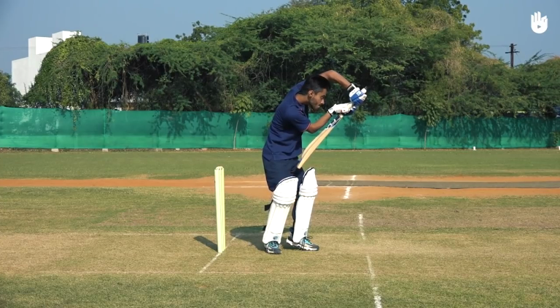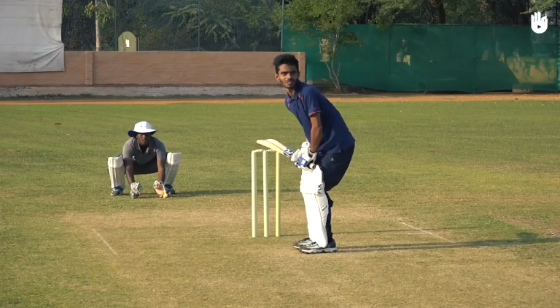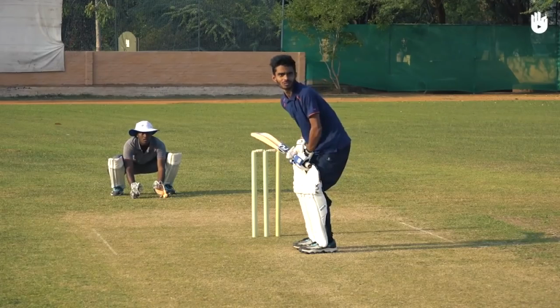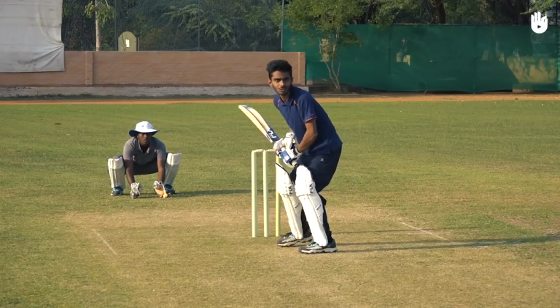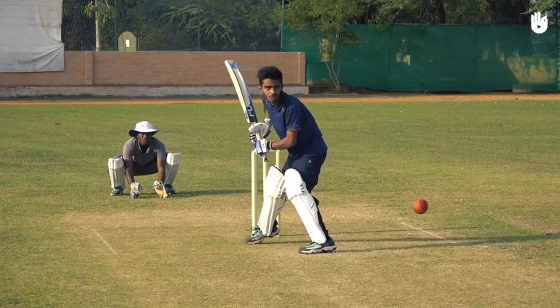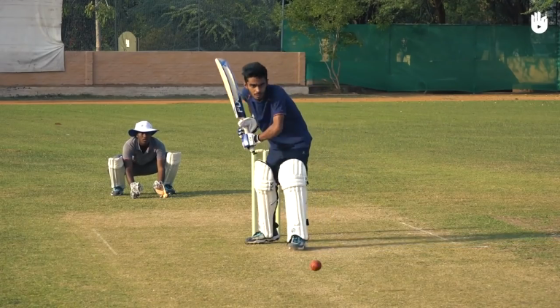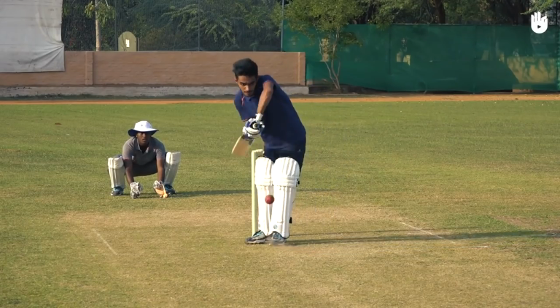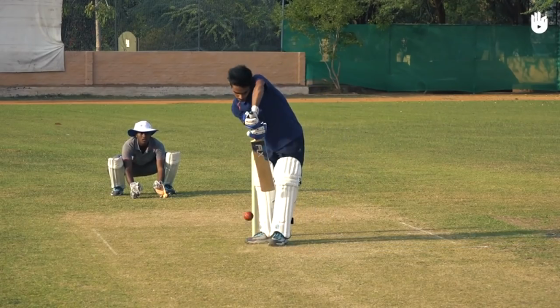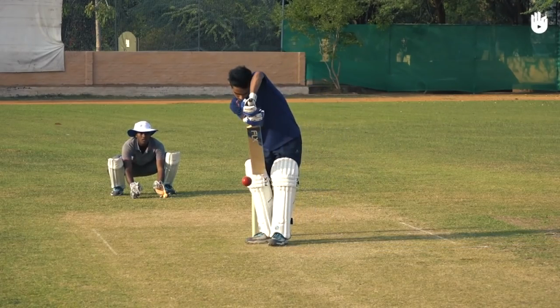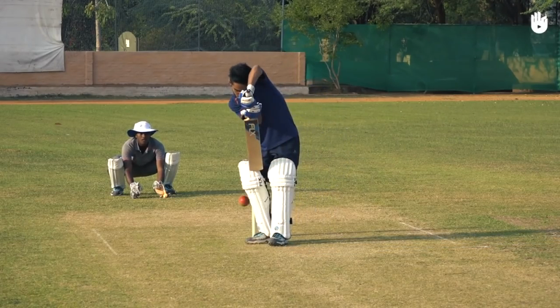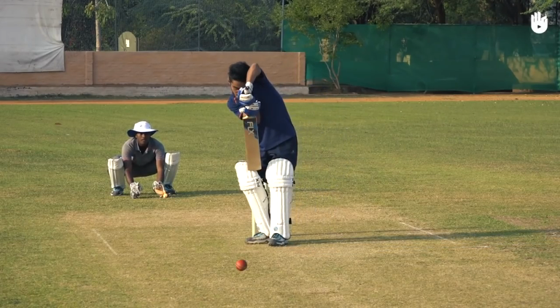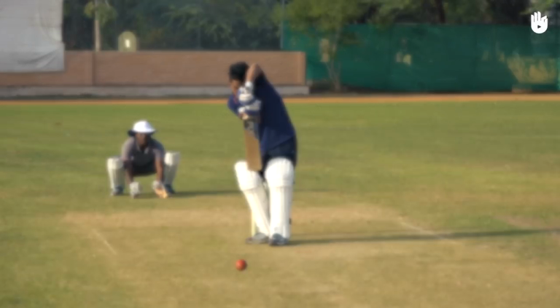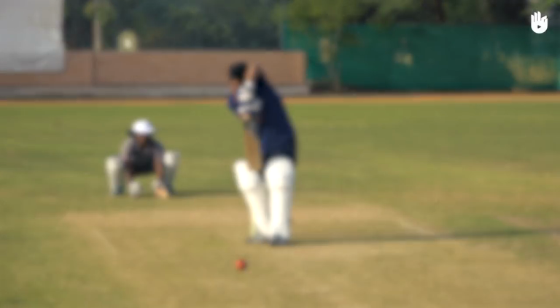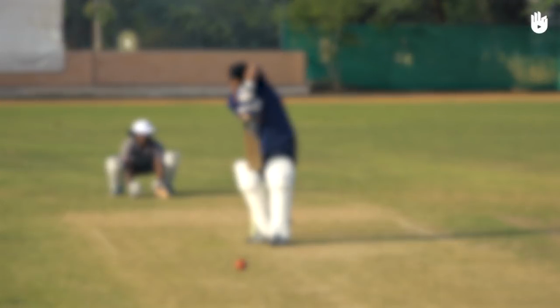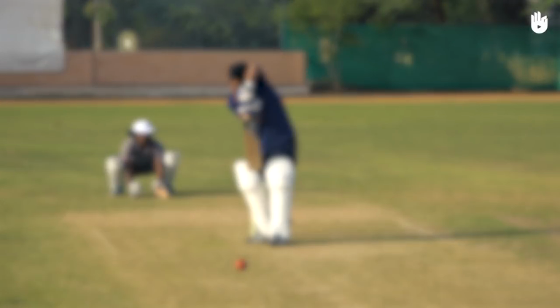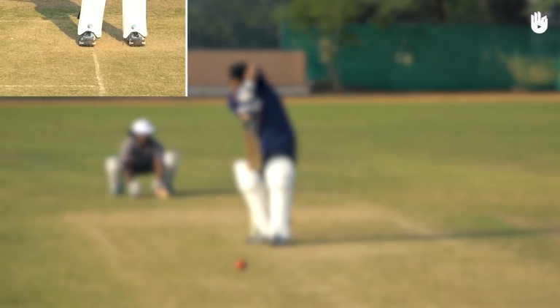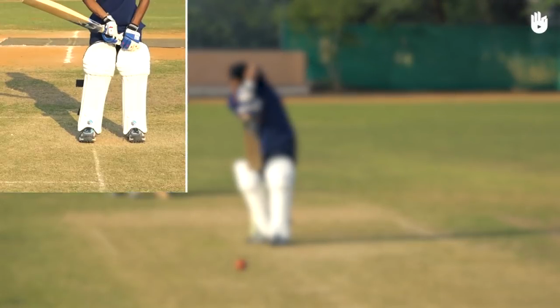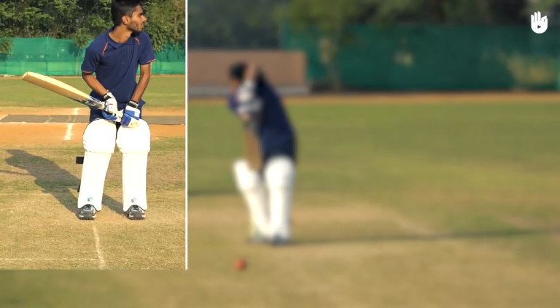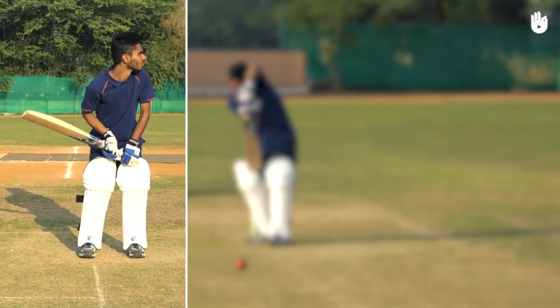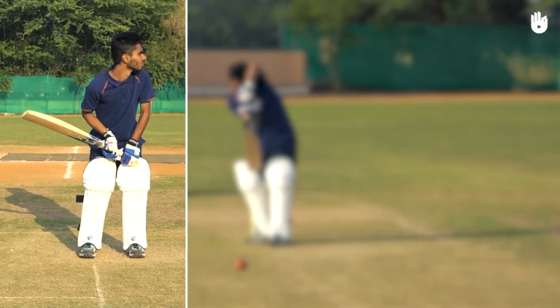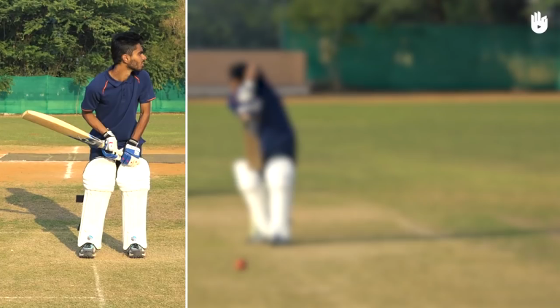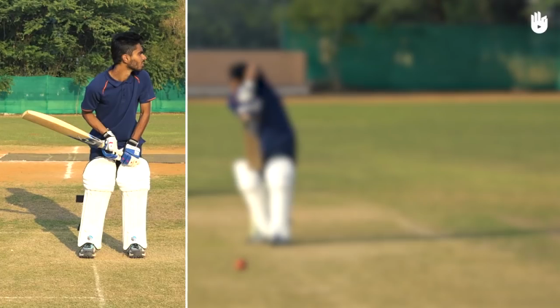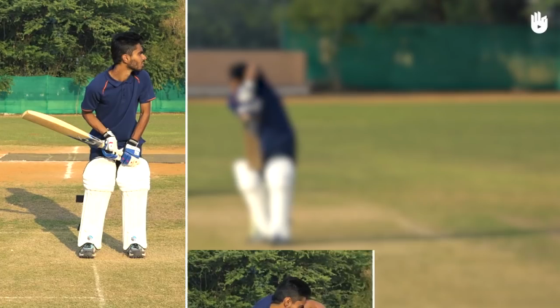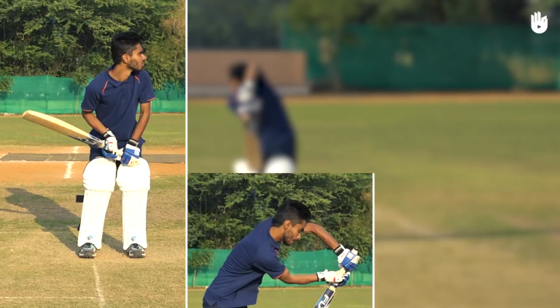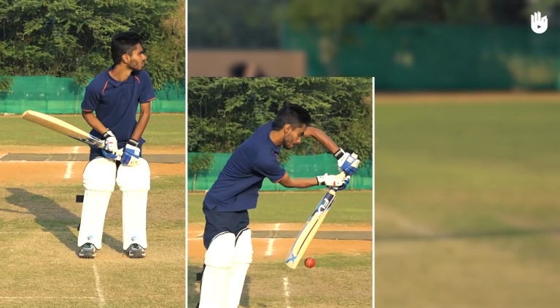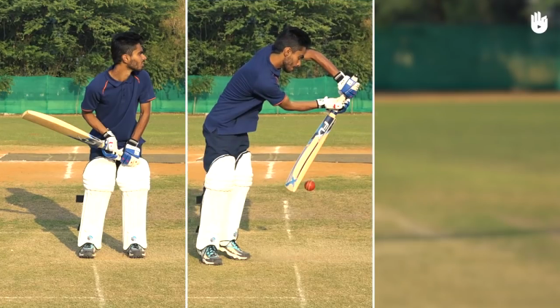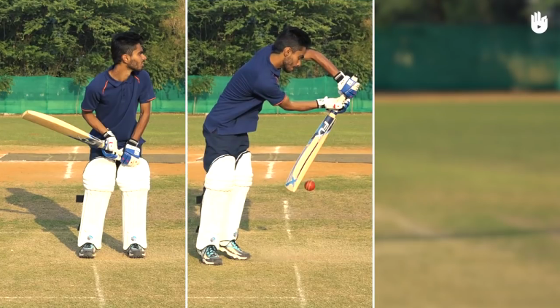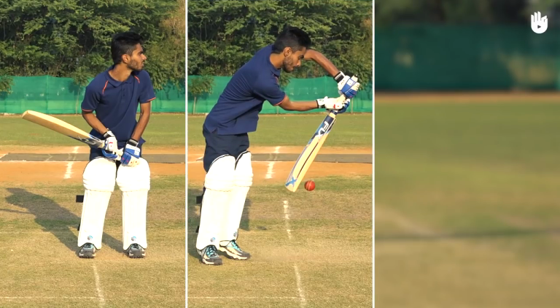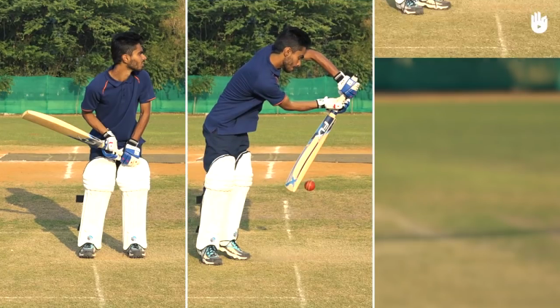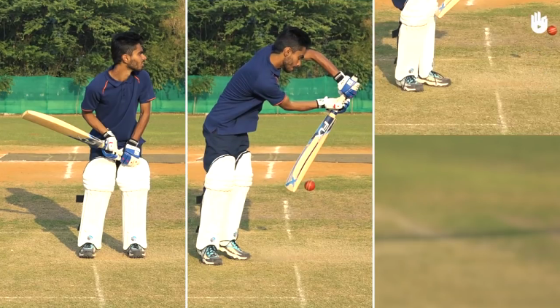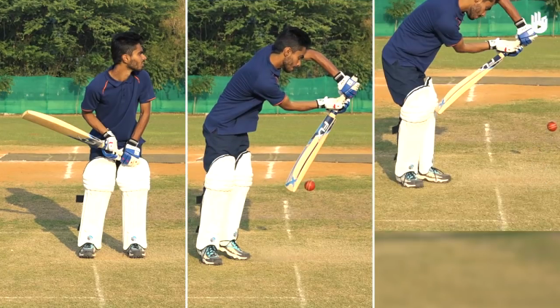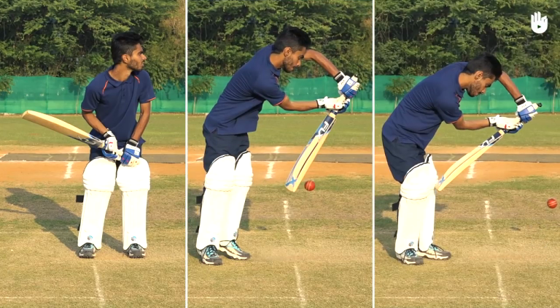The three key steps in a batting stroke are getting into position, hitting the shot, and following through.